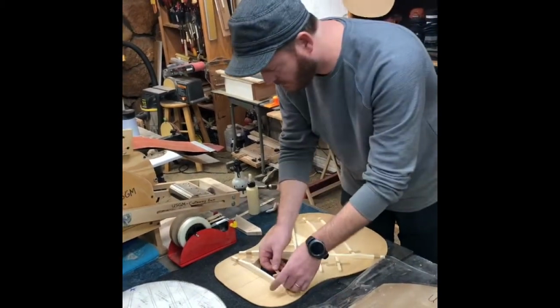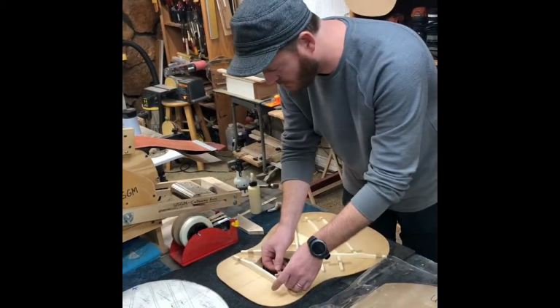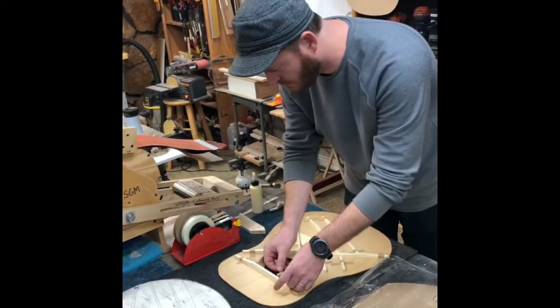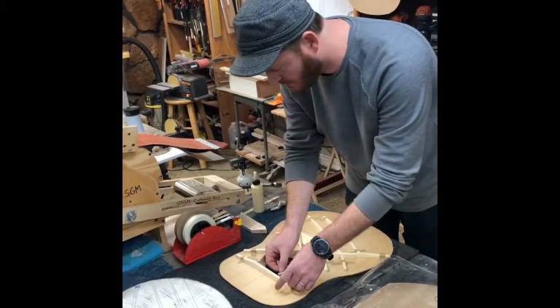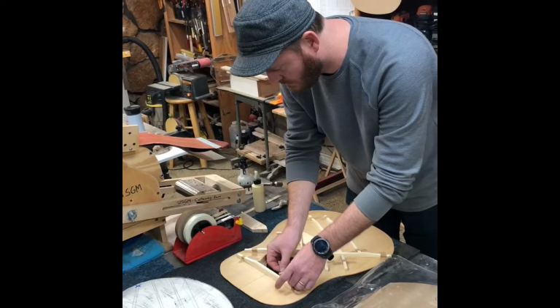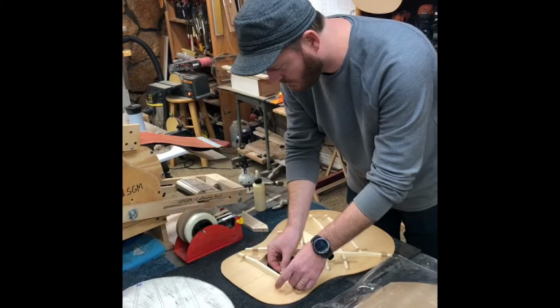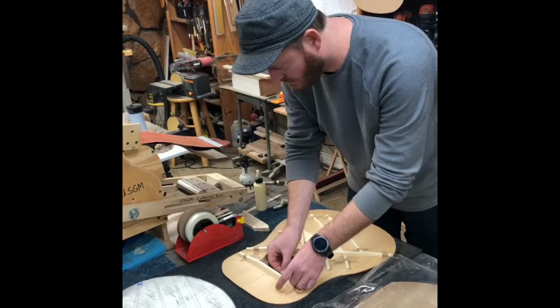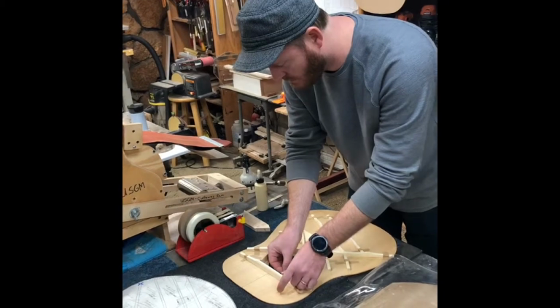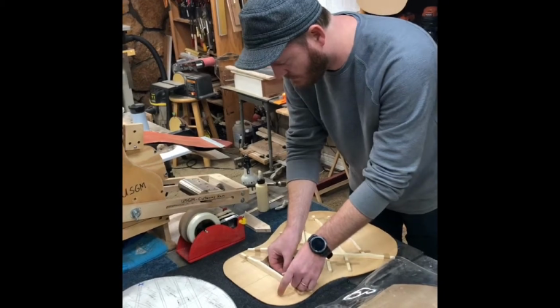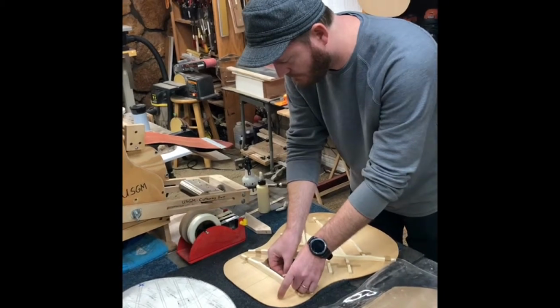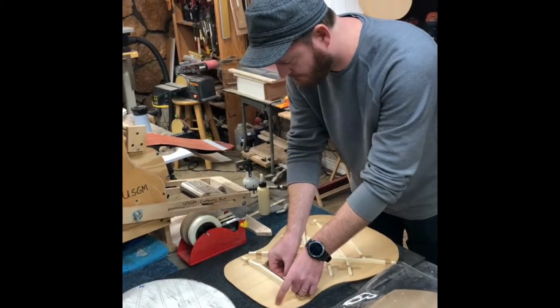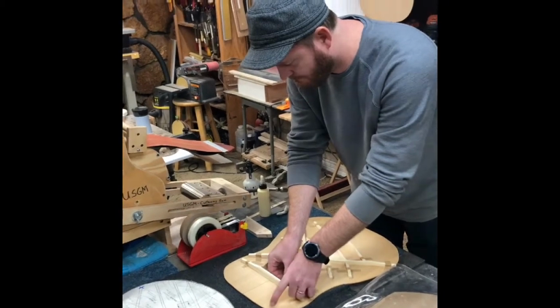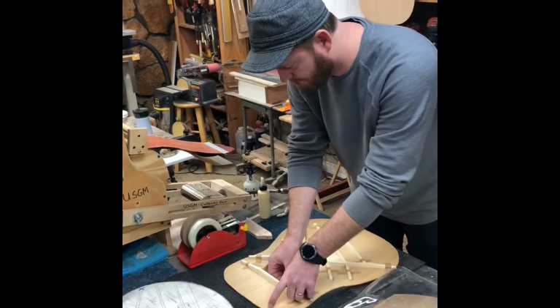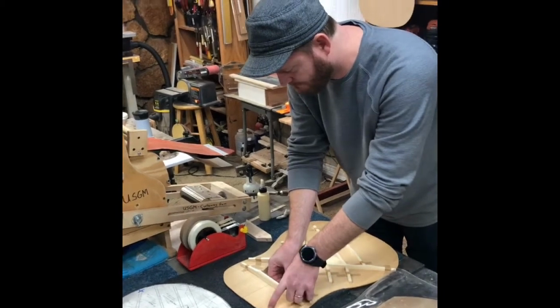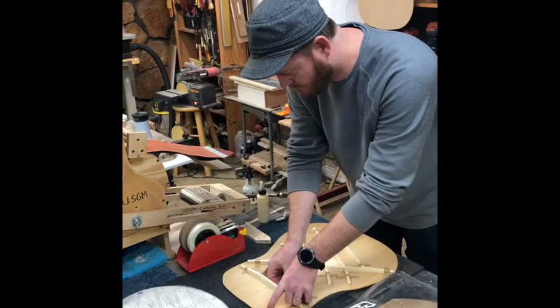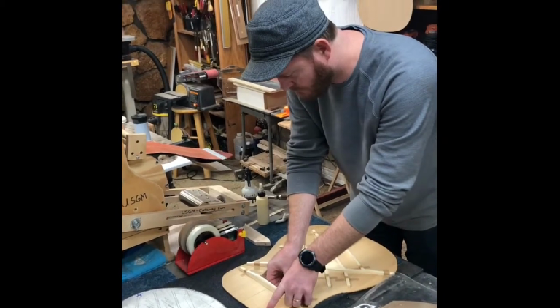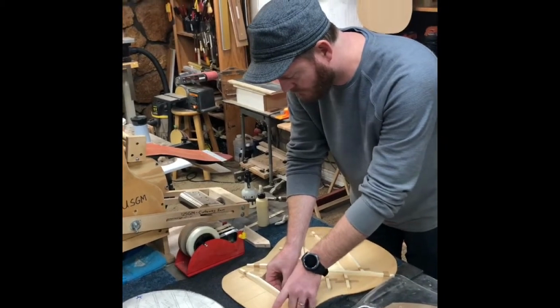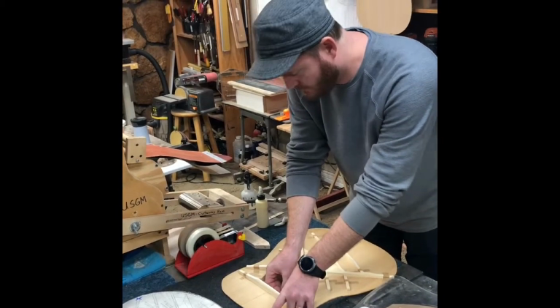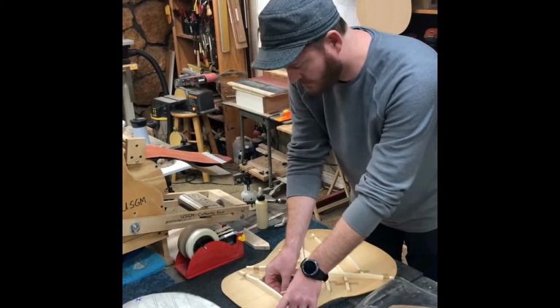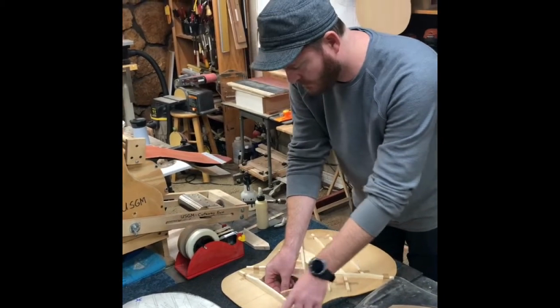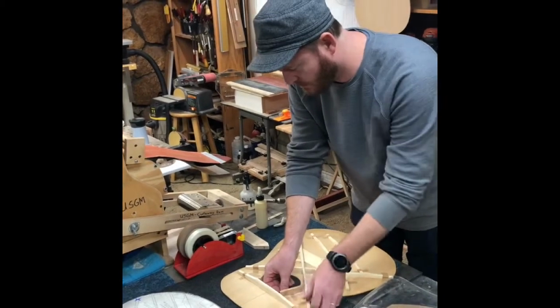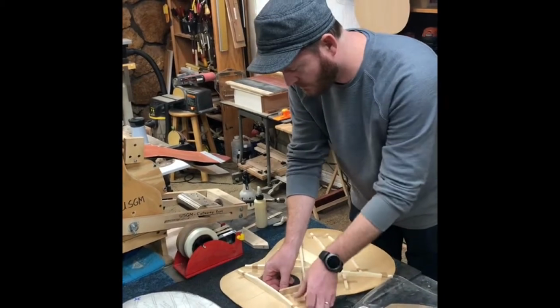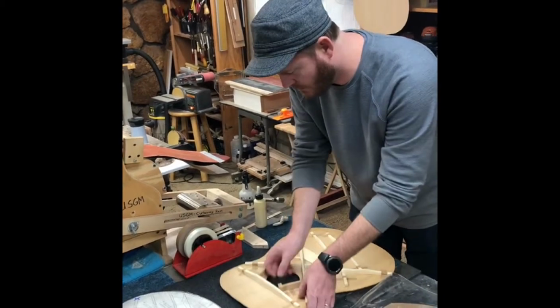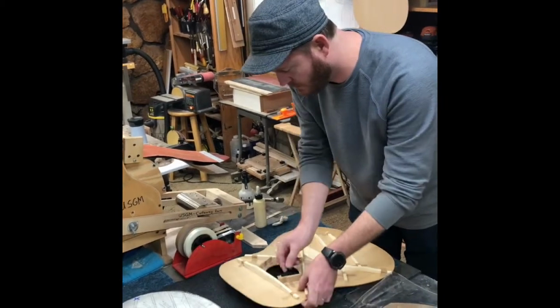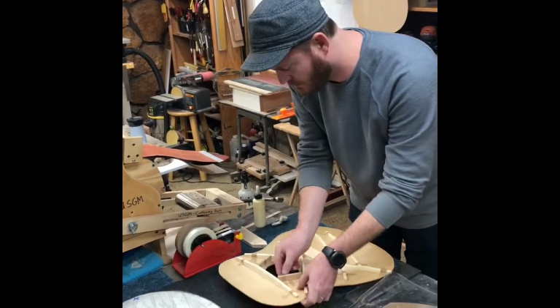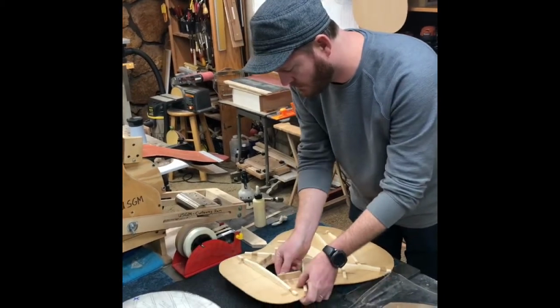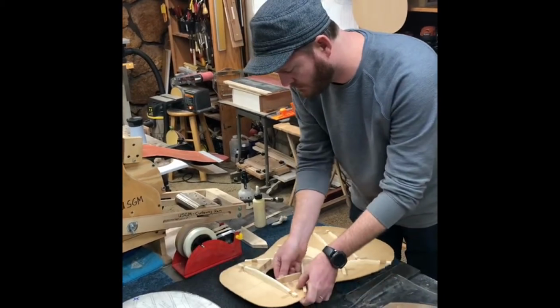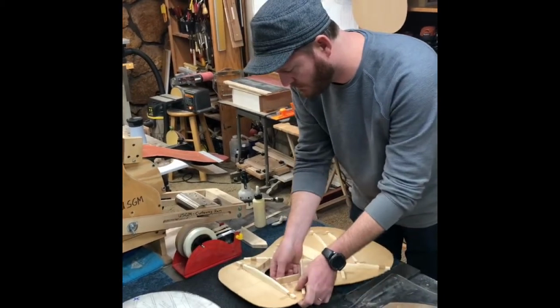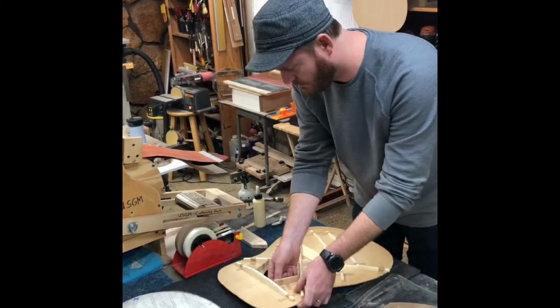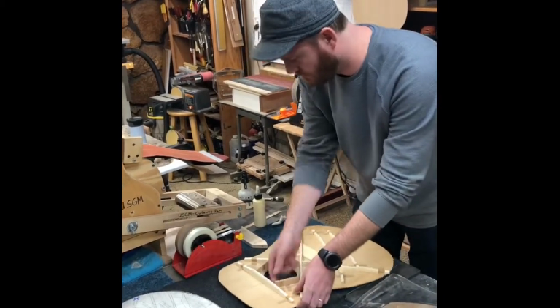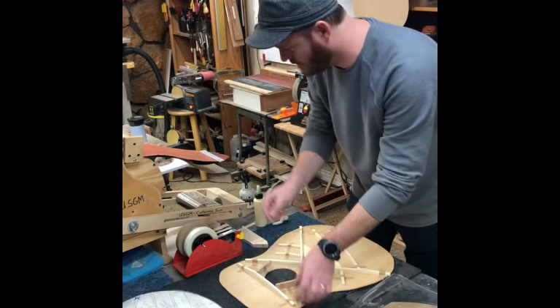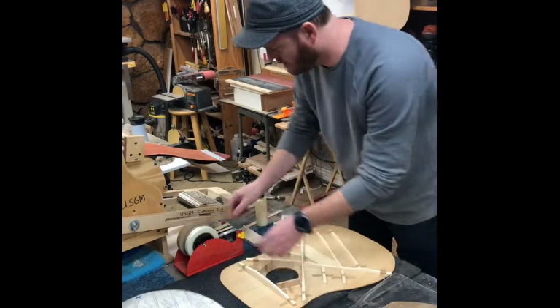If you were doing the traditional popsicle brace, that would also need one up in front of the upper harmonic bar.